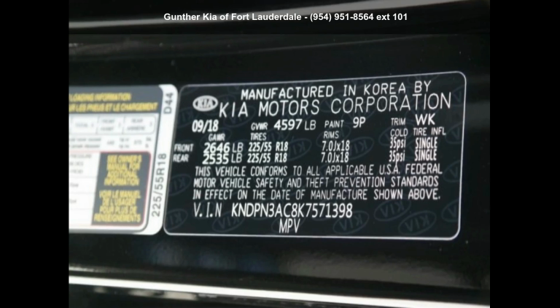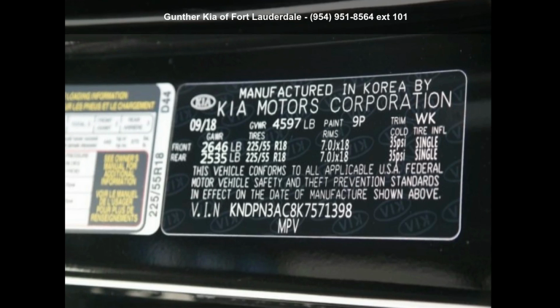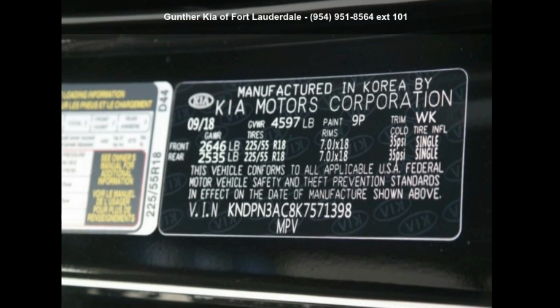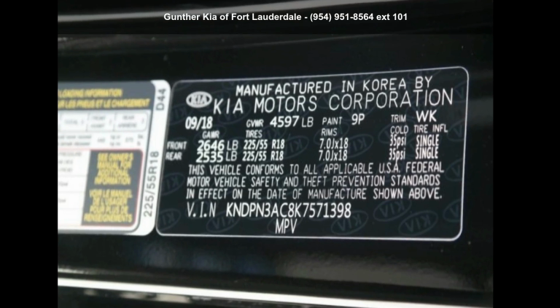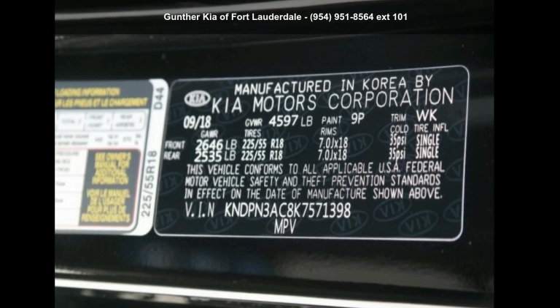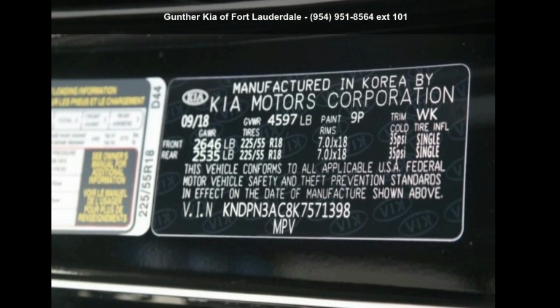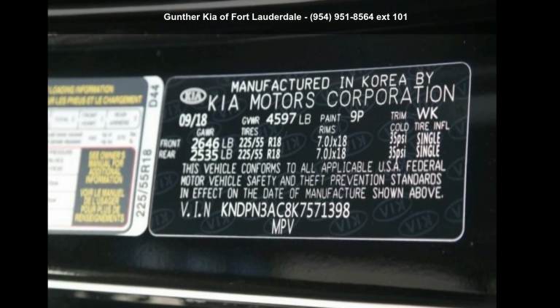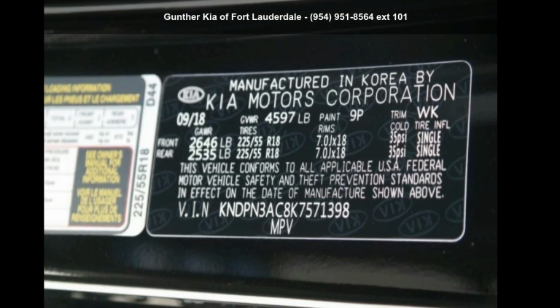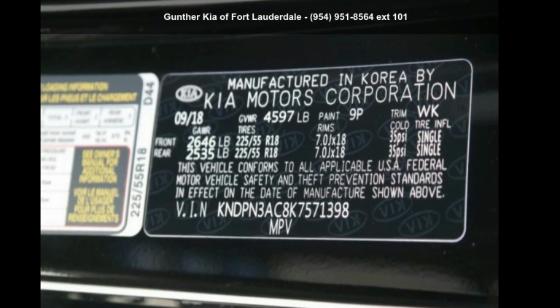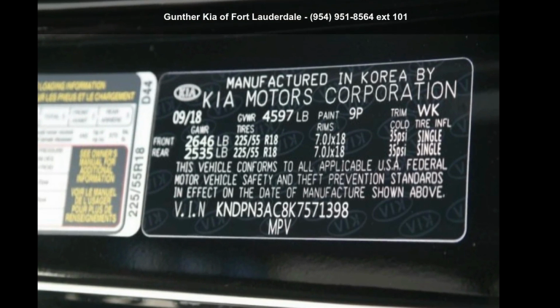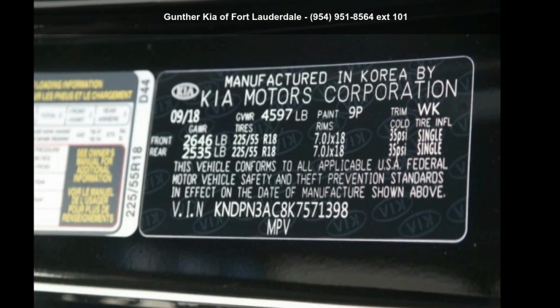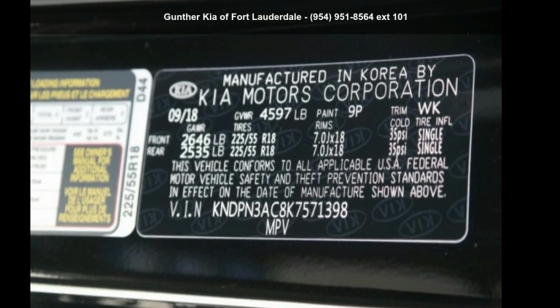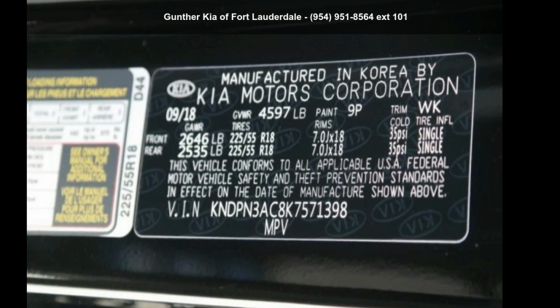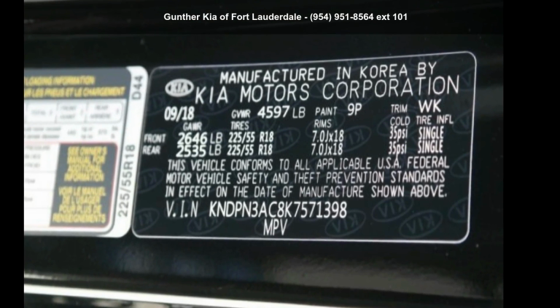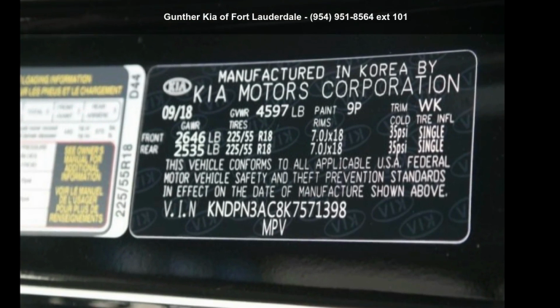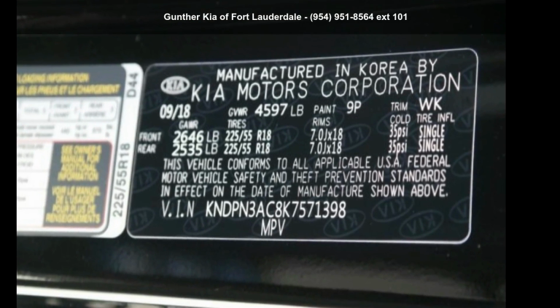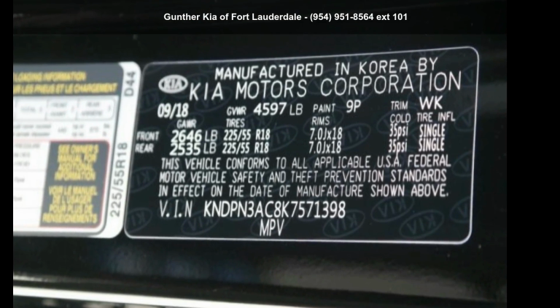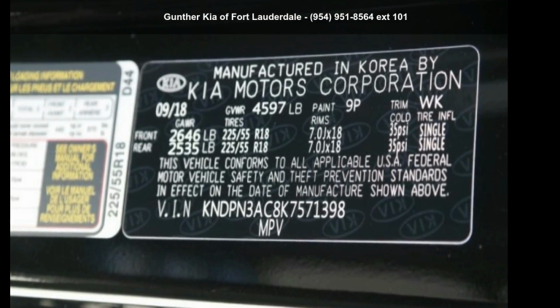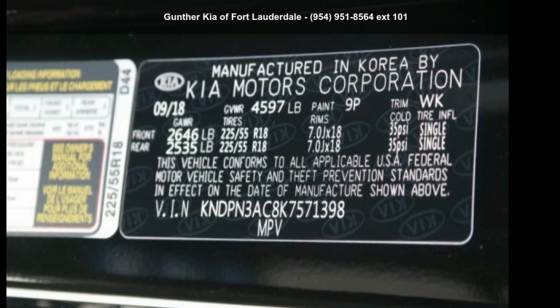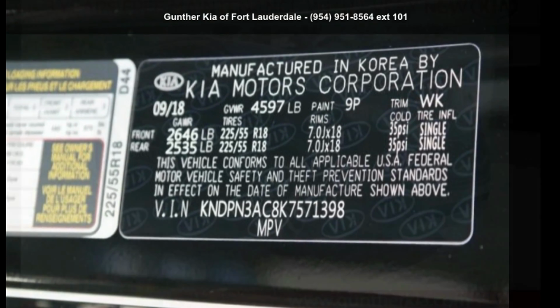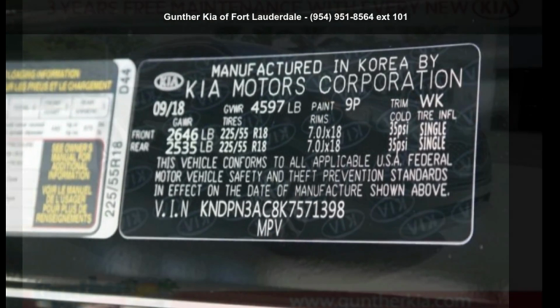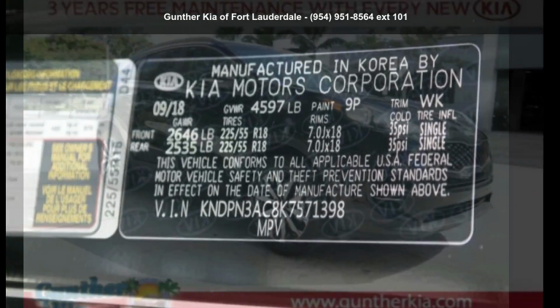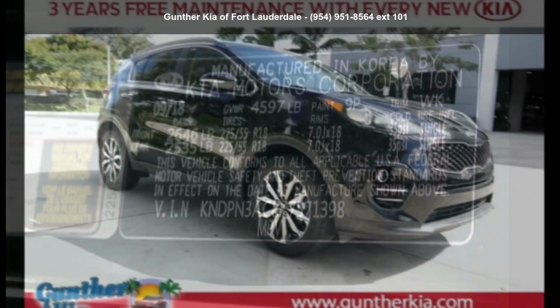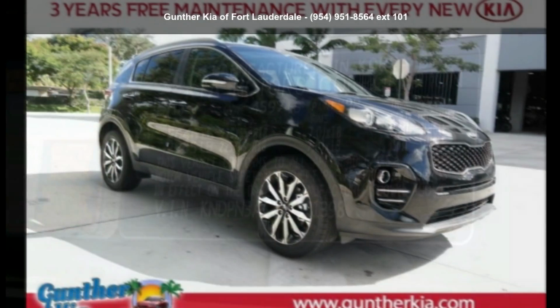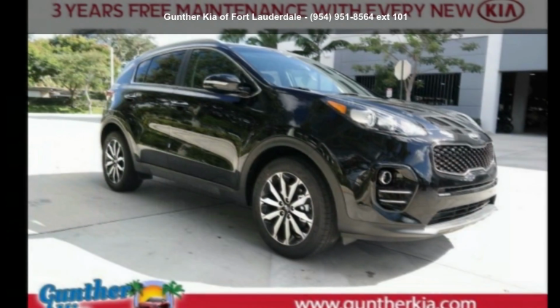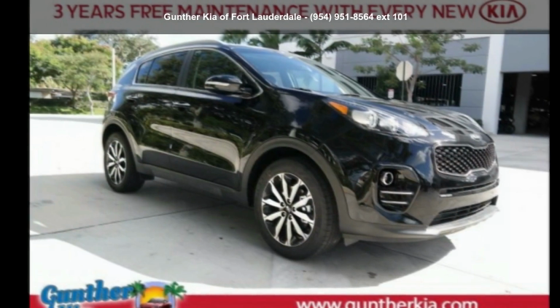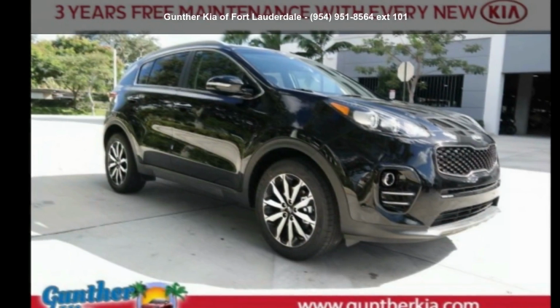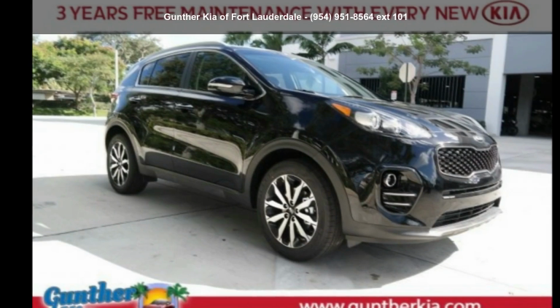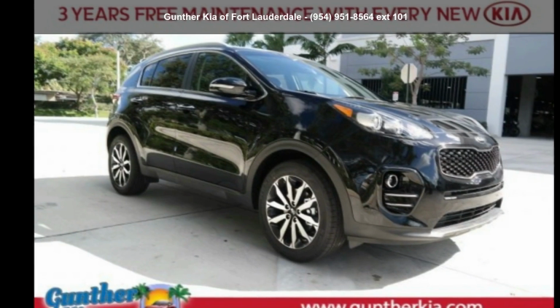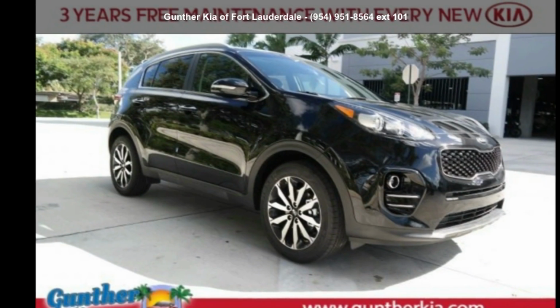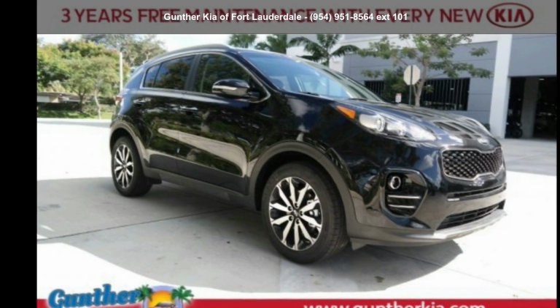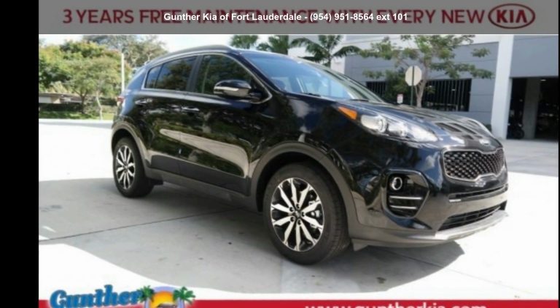Check out this Kia 2019 Sportage X. This may be the set of wheels you've been looking for.